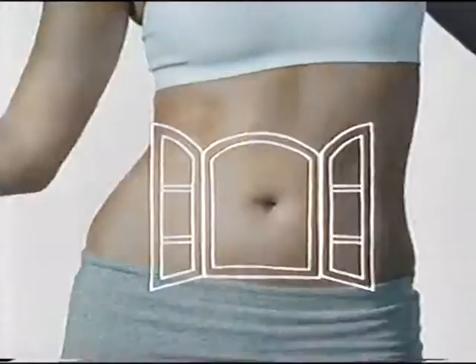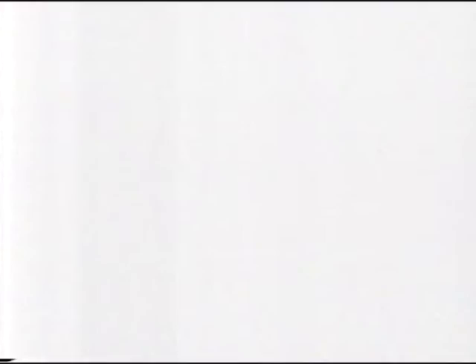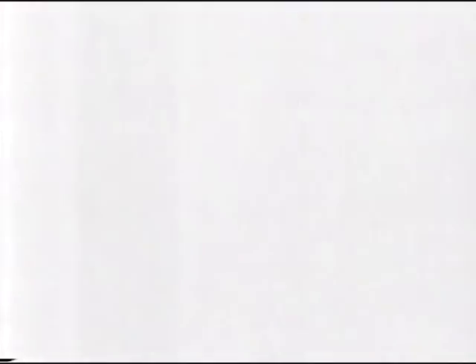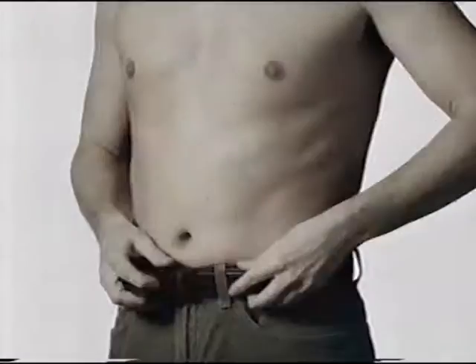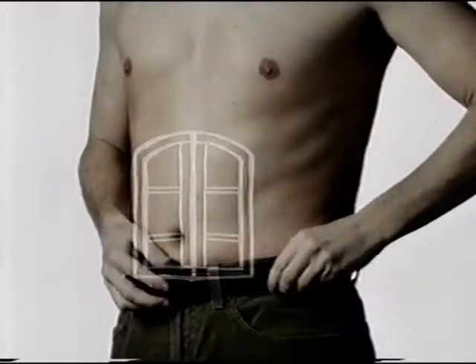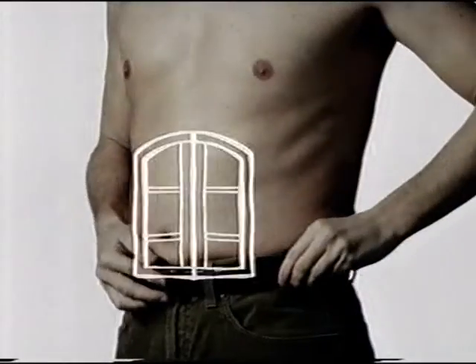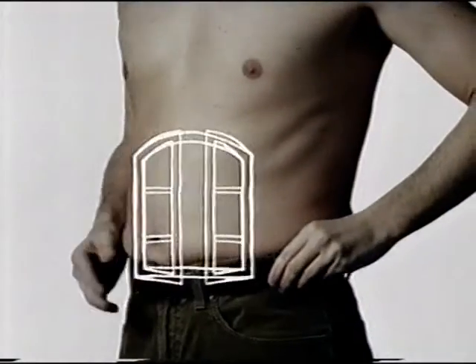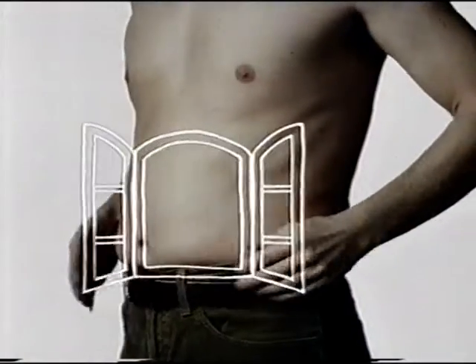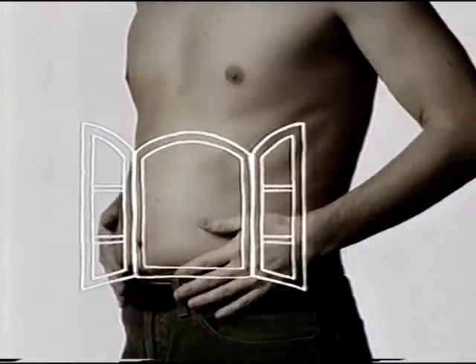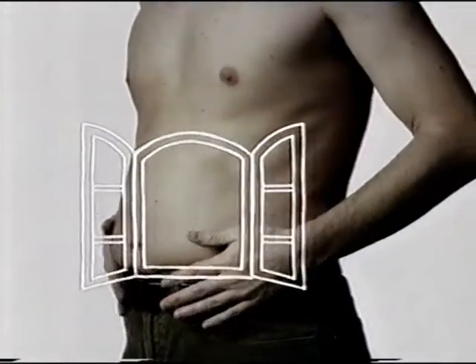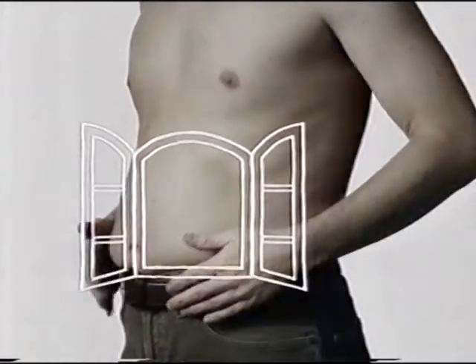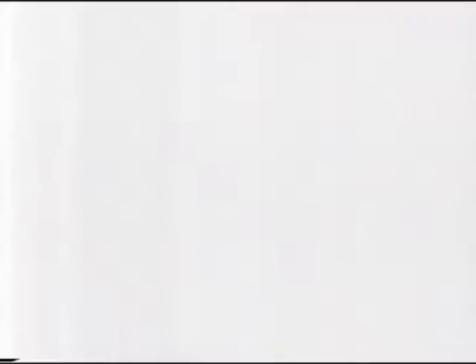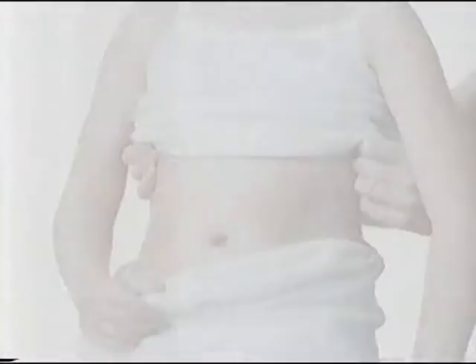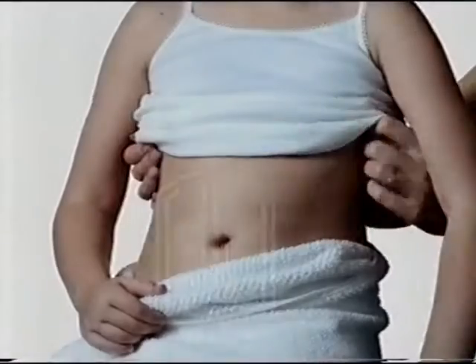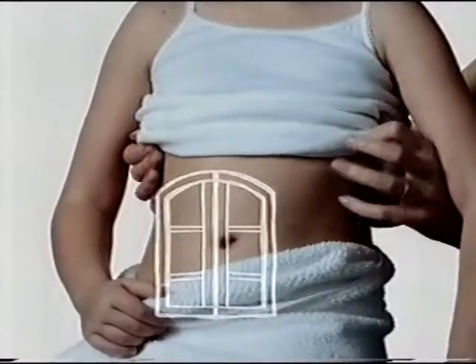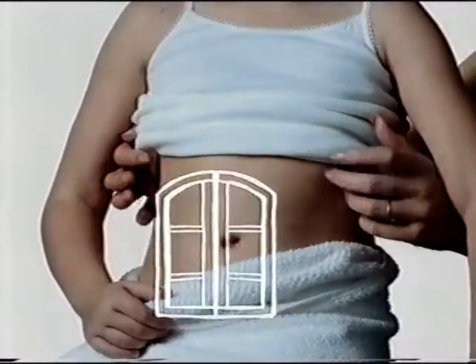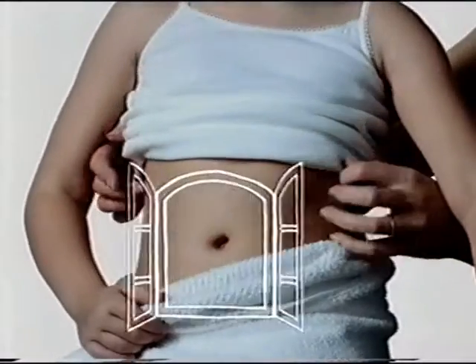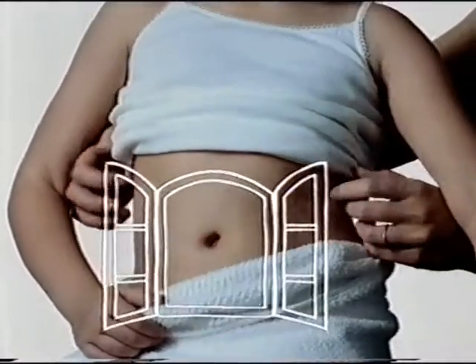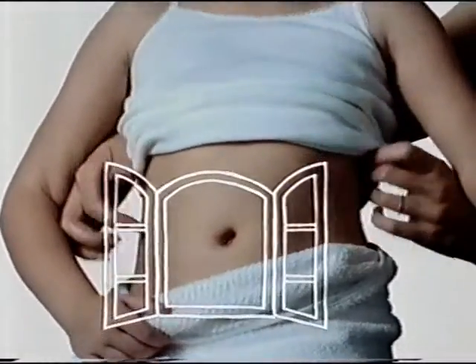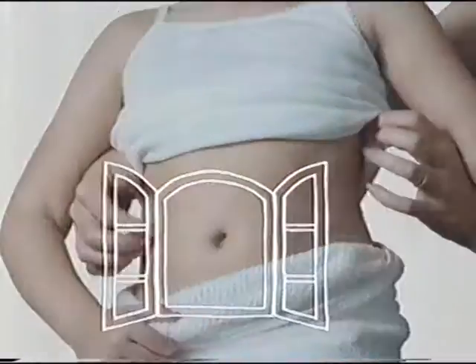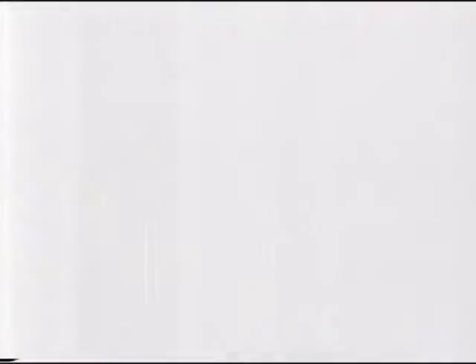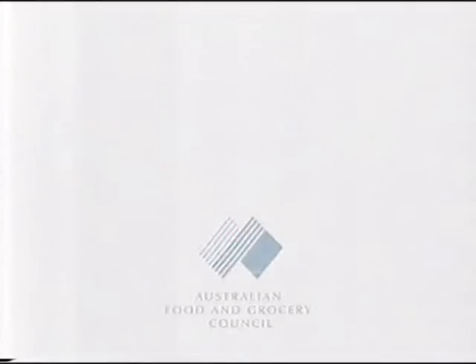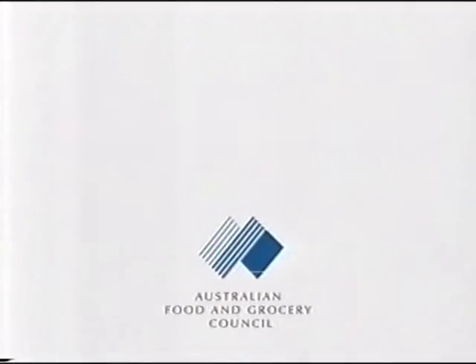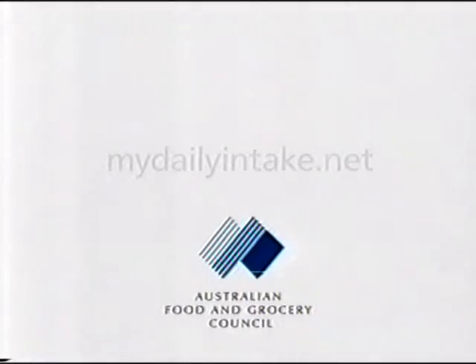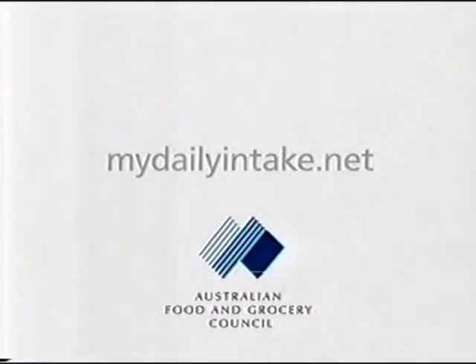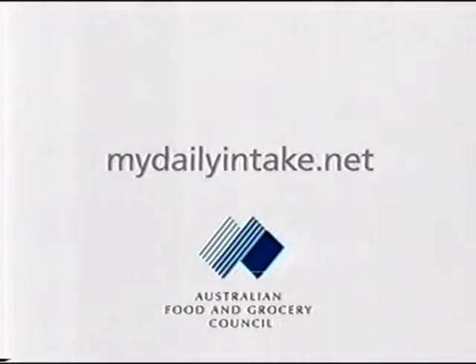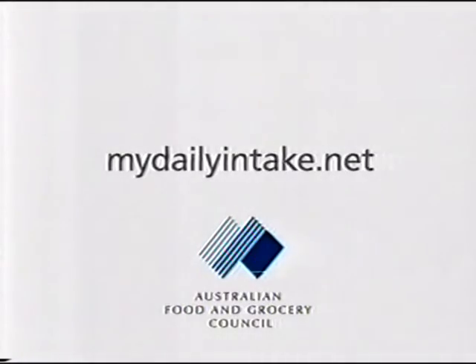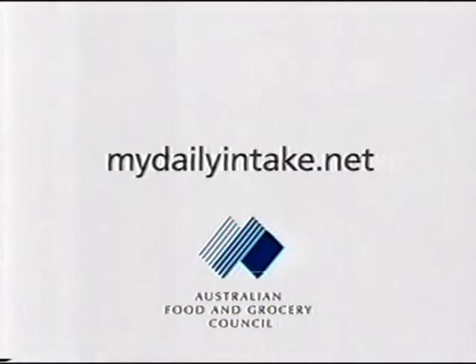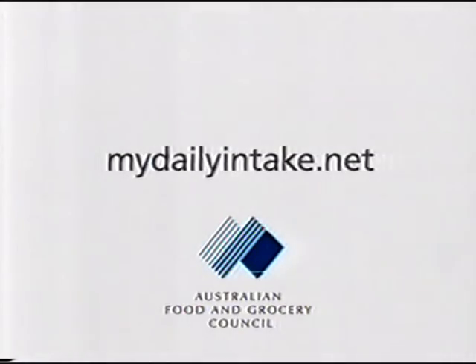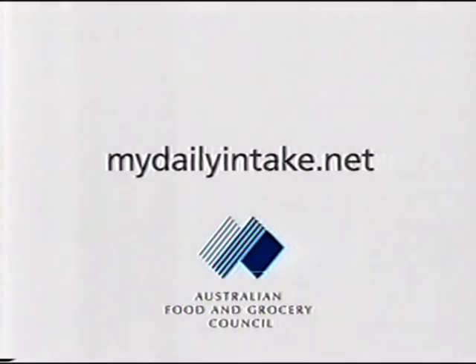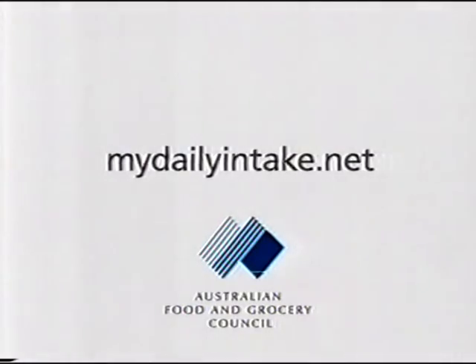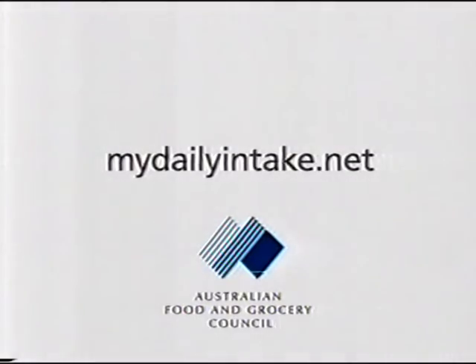here, and here. To find out more, go to mydailyintake.net.